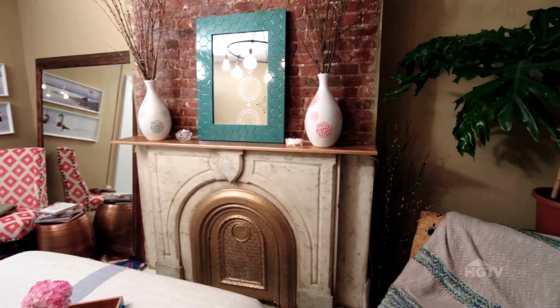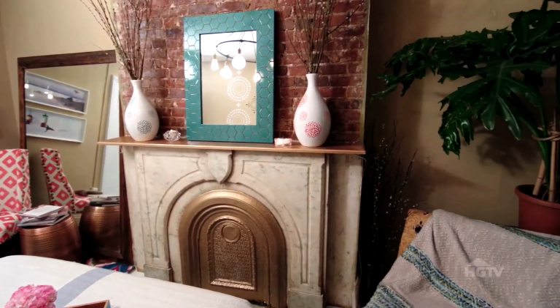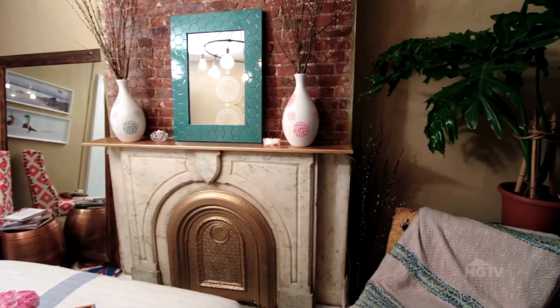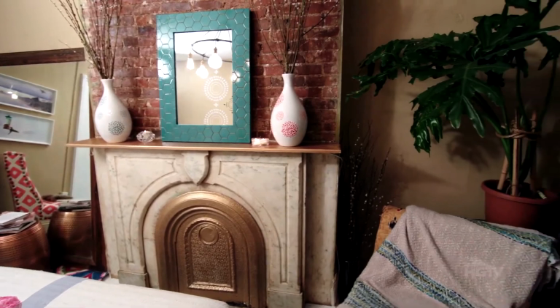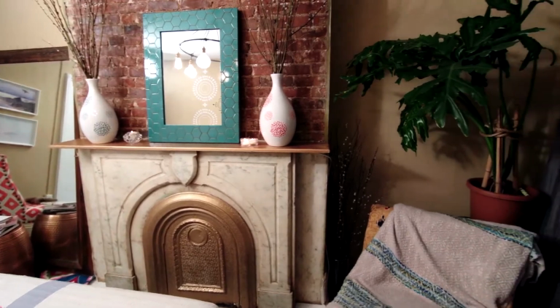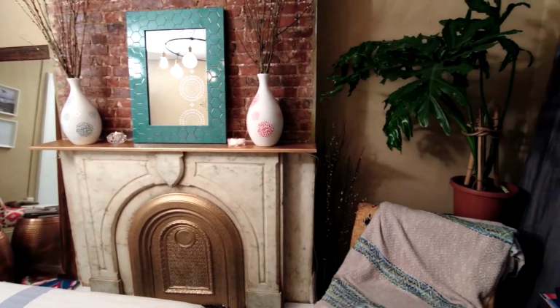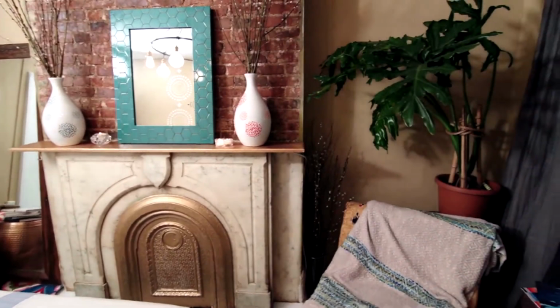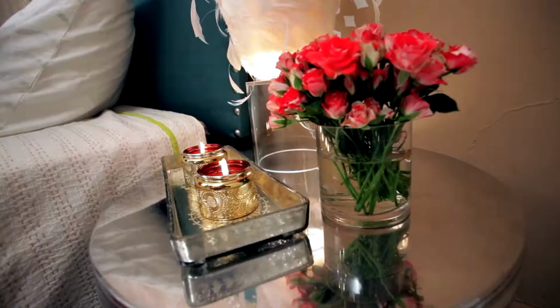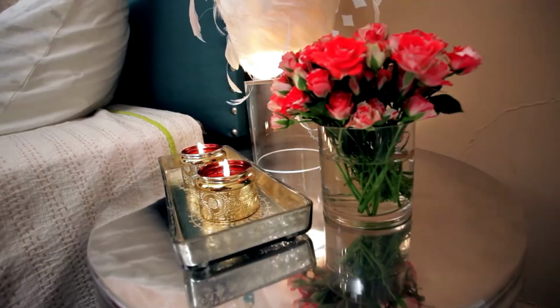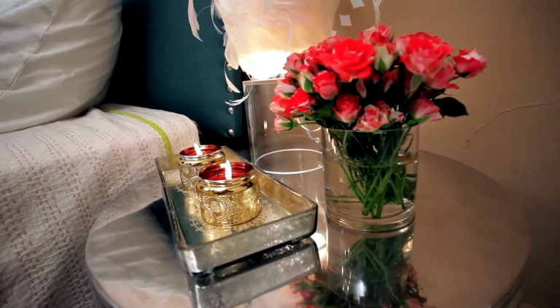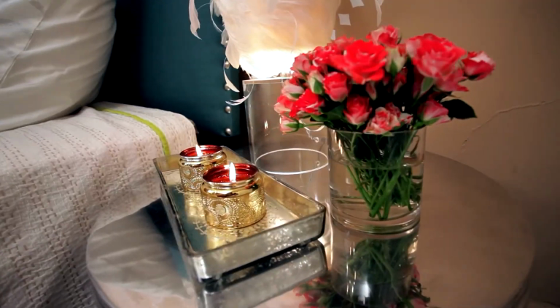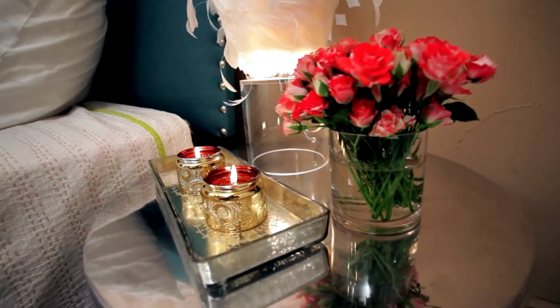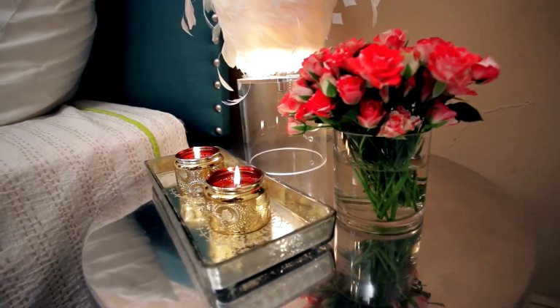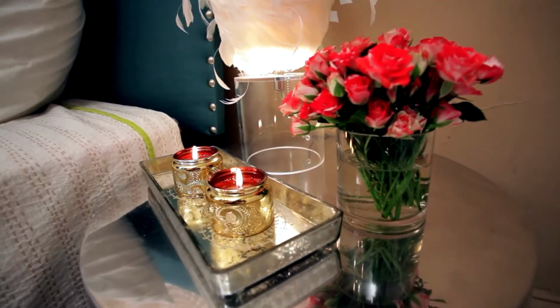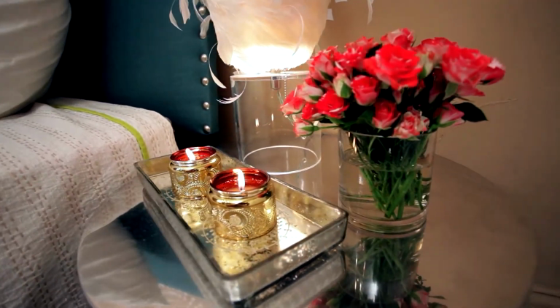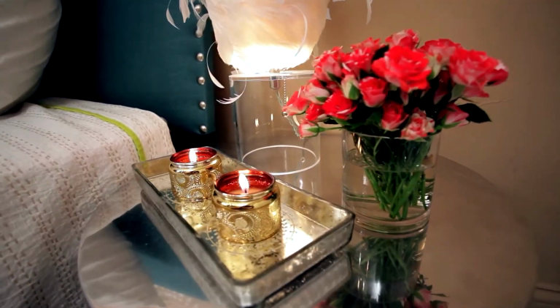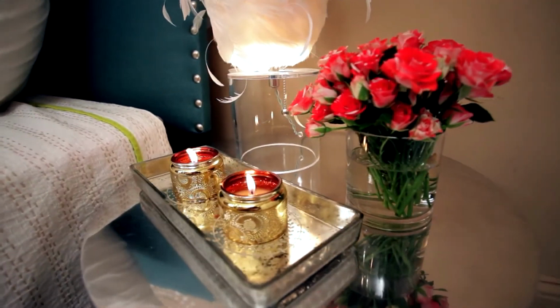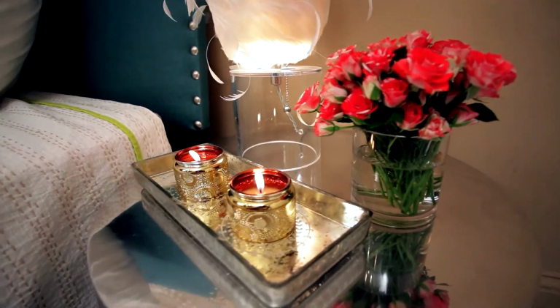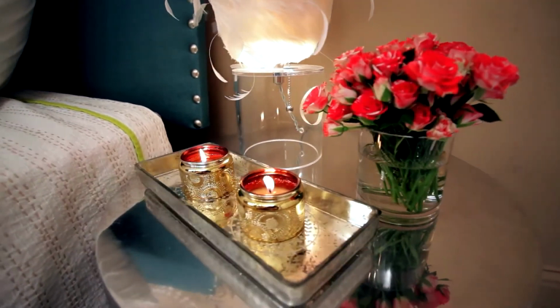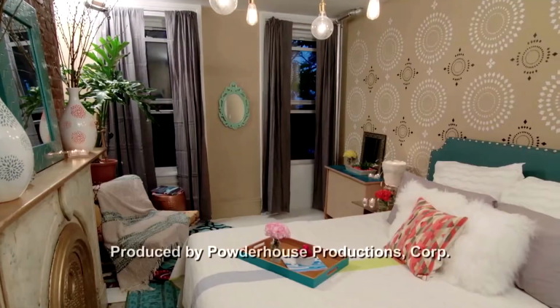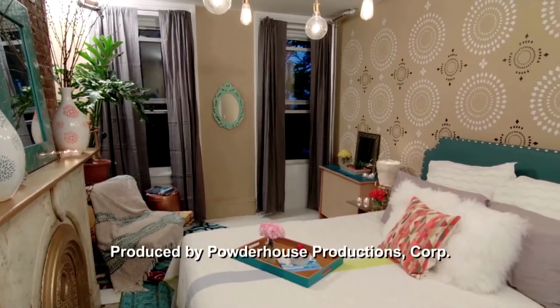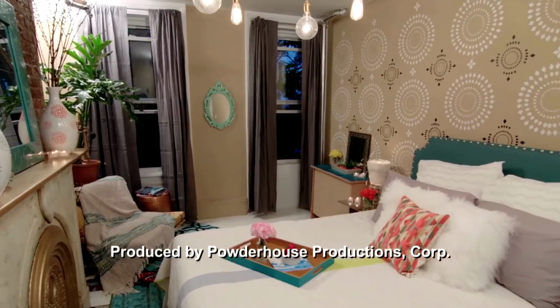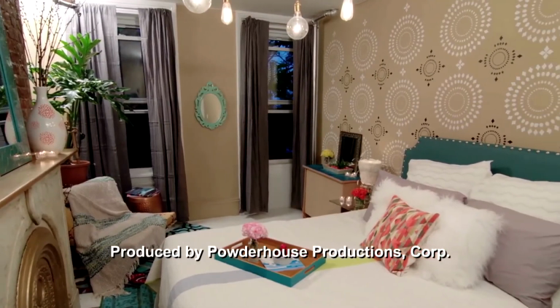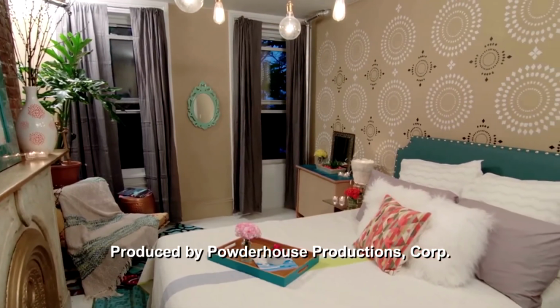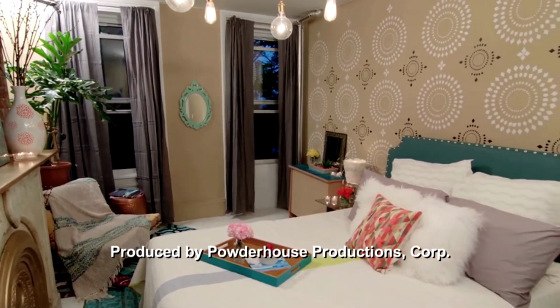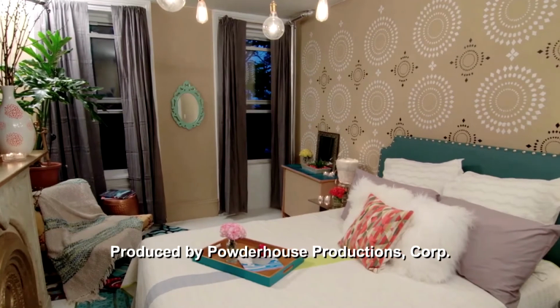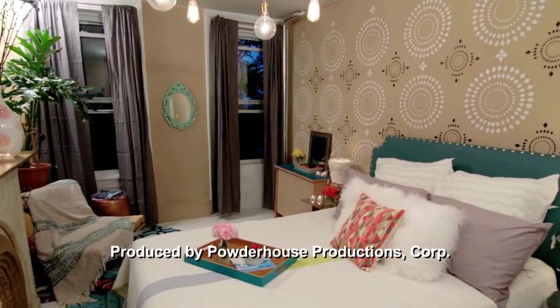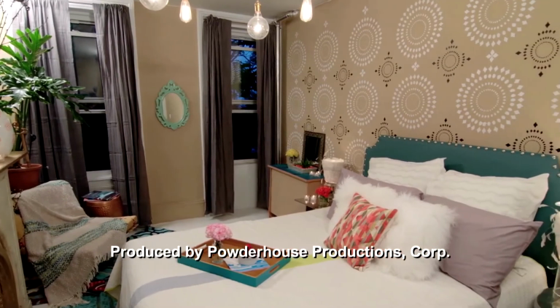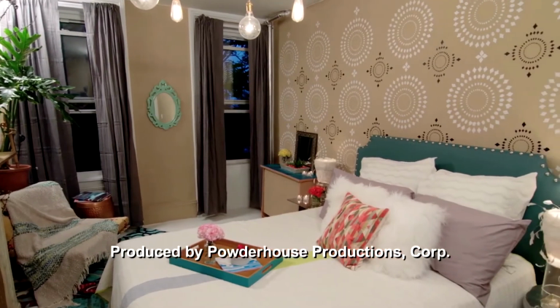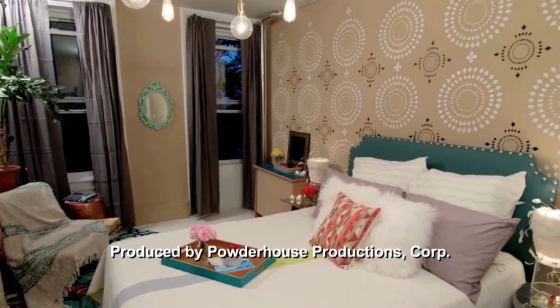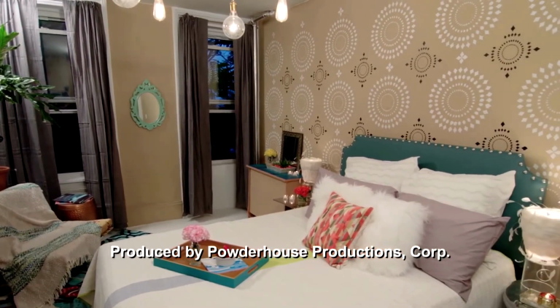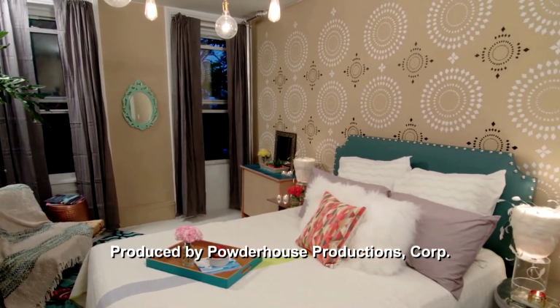These easy changes will have your master suite feeling like a five-star hotel that you get to stay in every day.